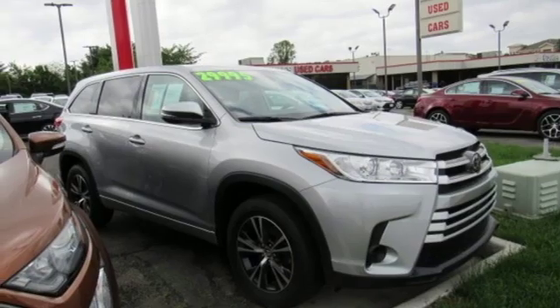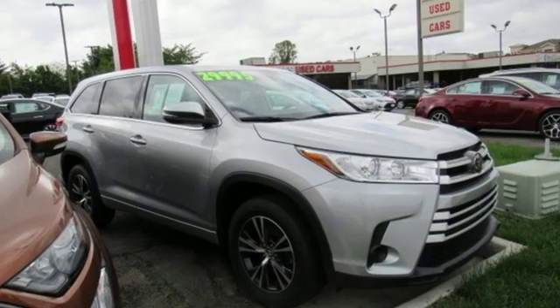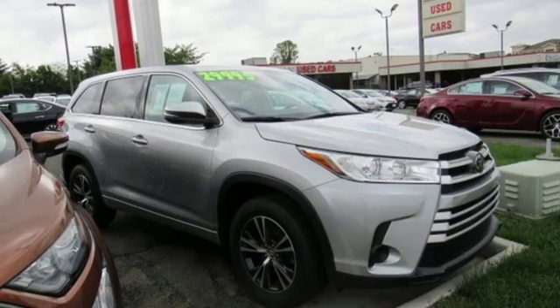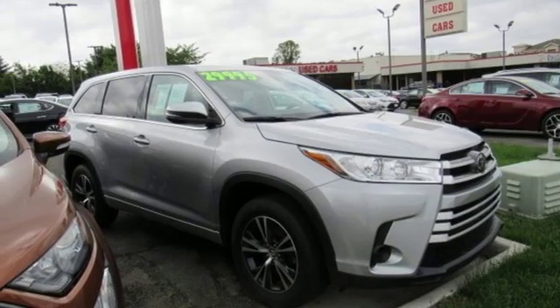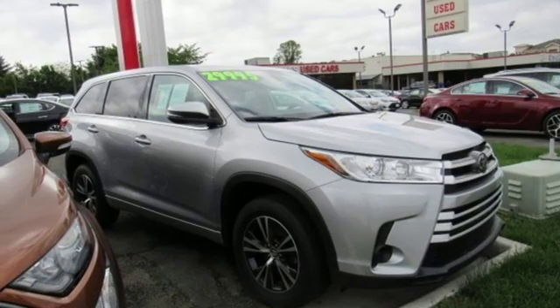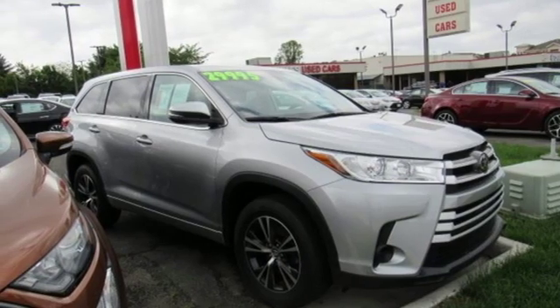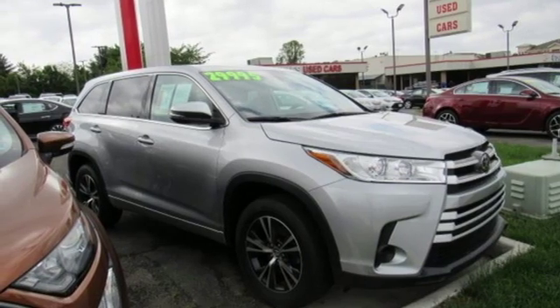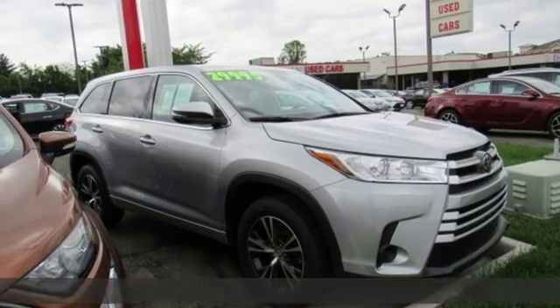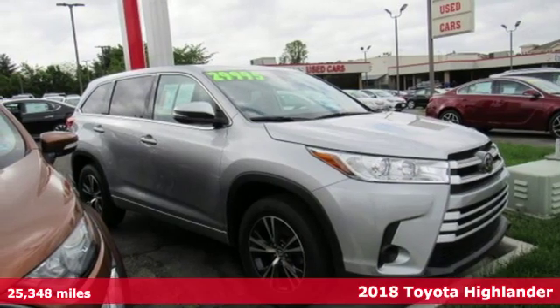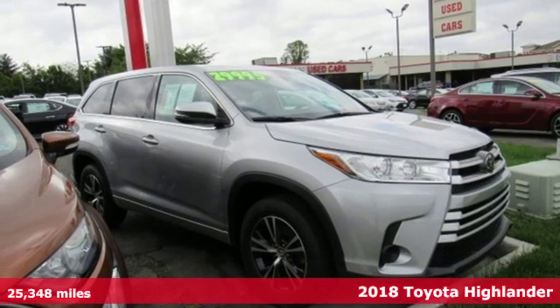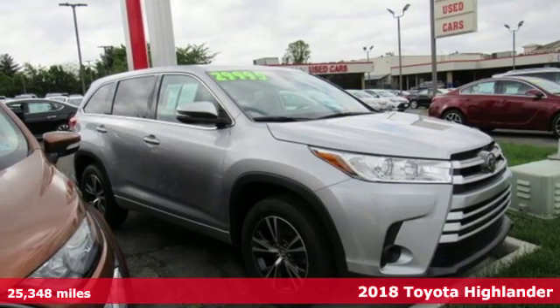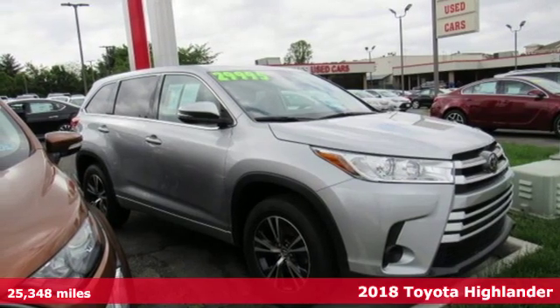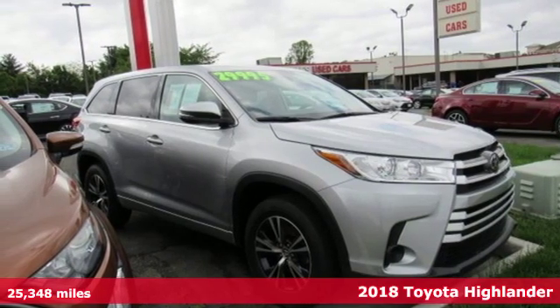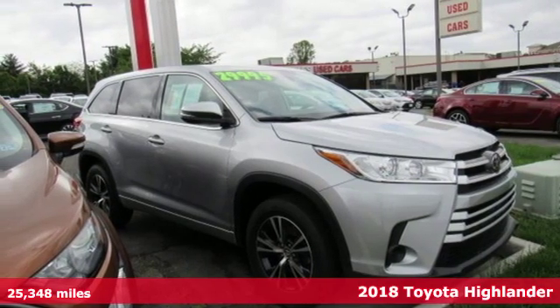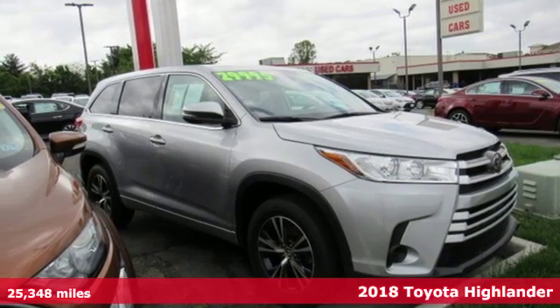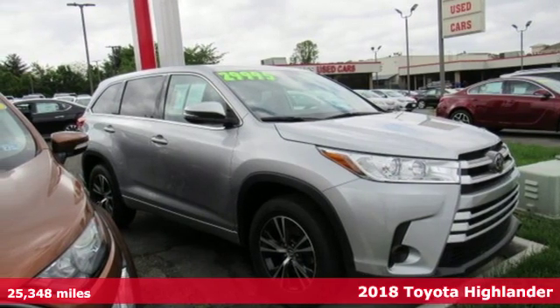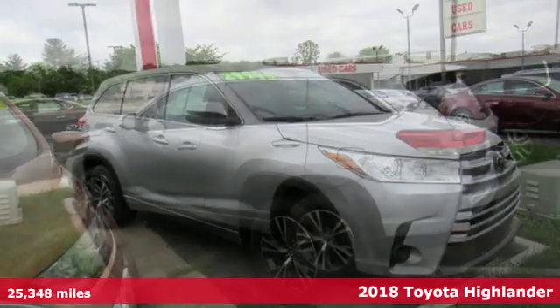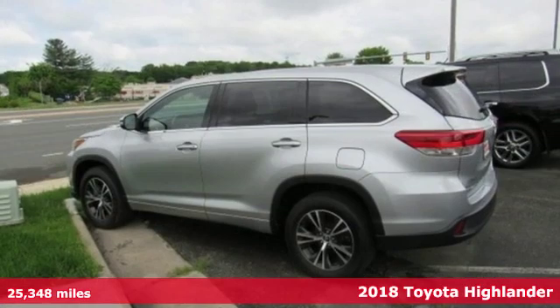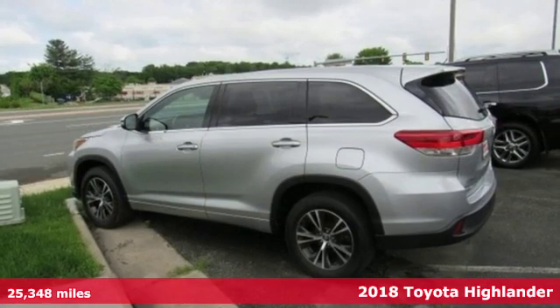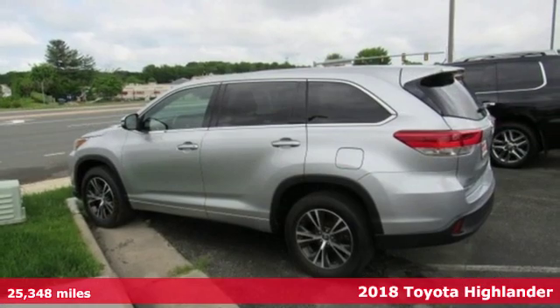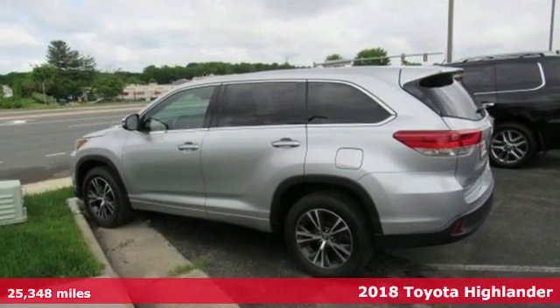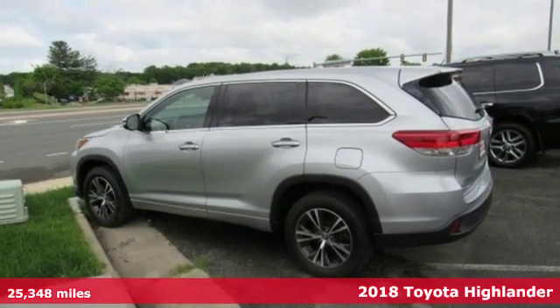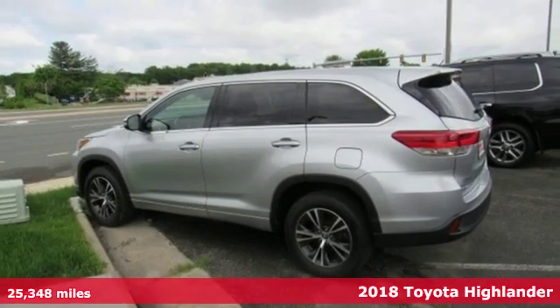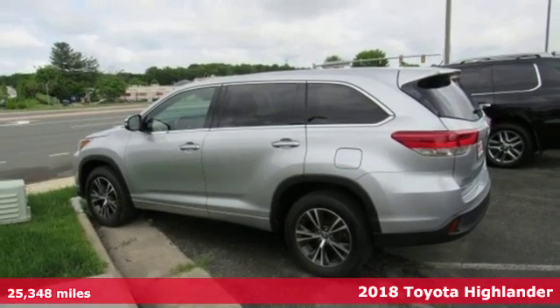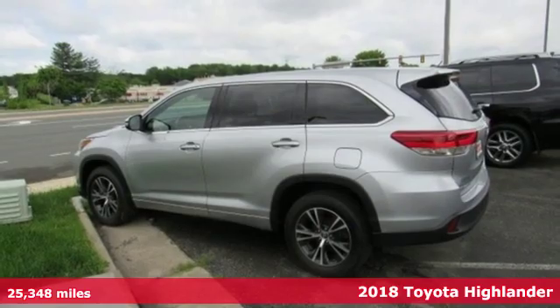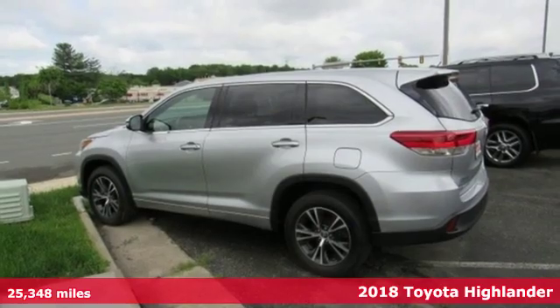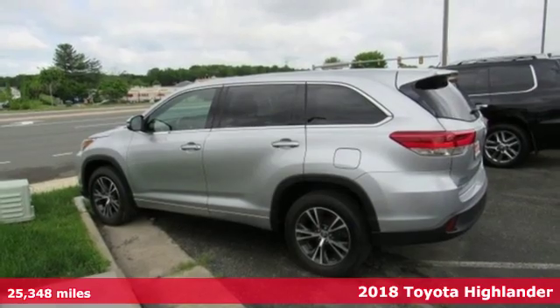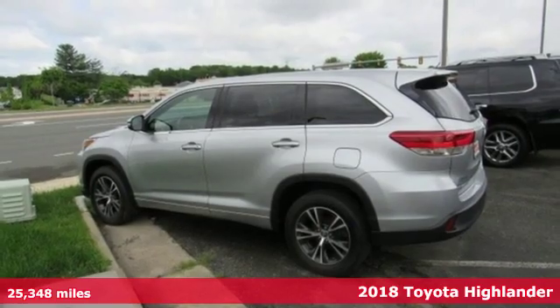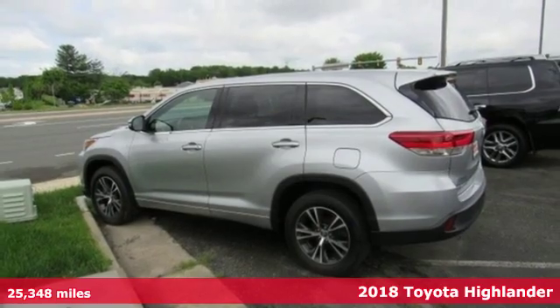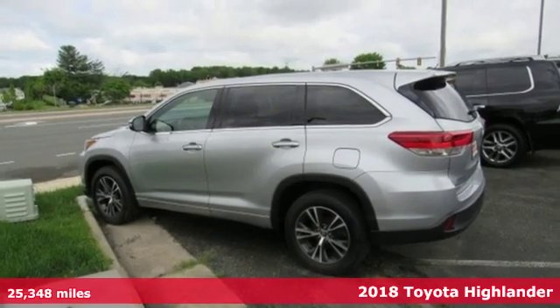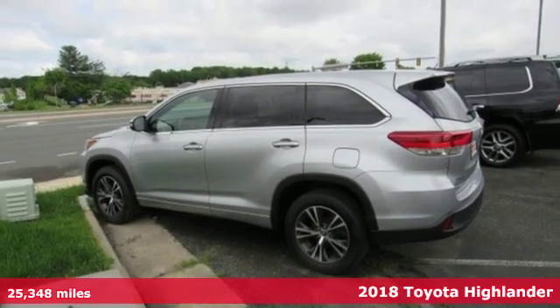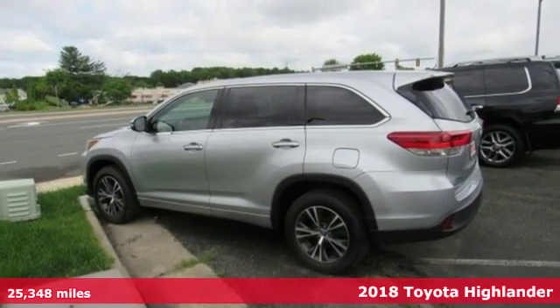It's a 2018 Toyota Highlander. Toyota: steered by ingenuity, driven by passion.